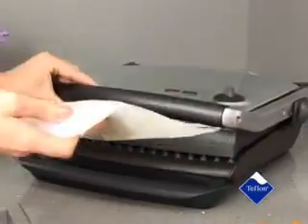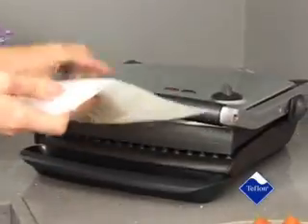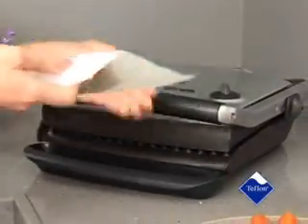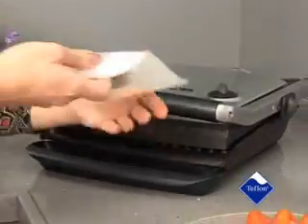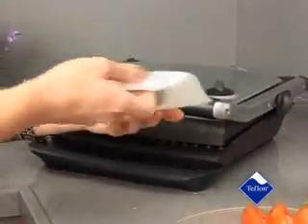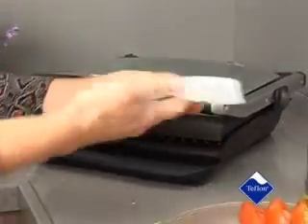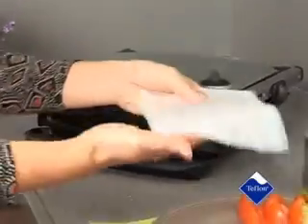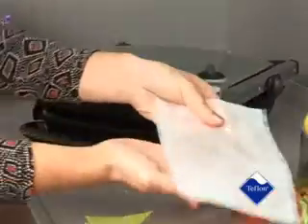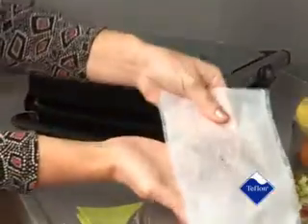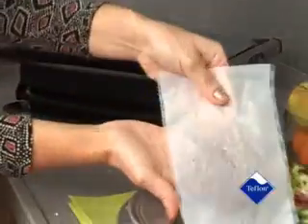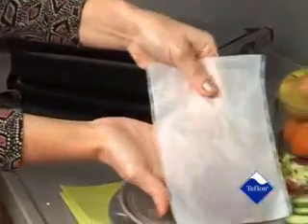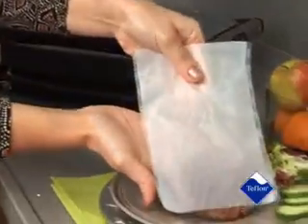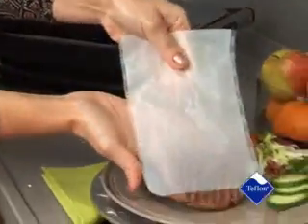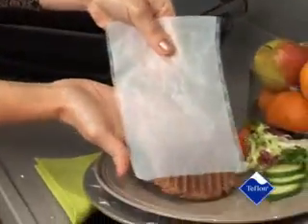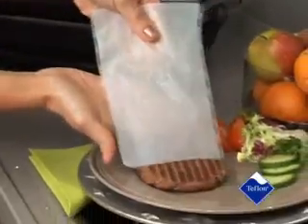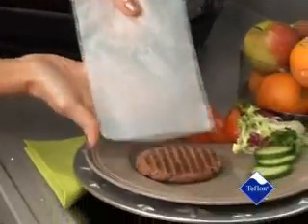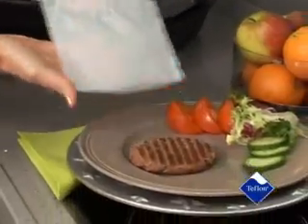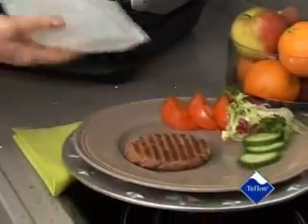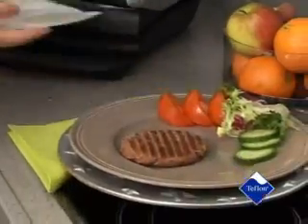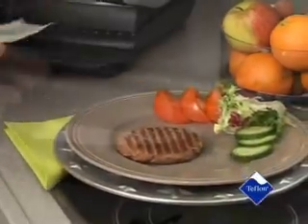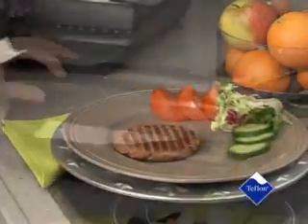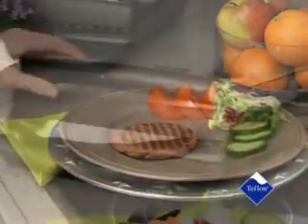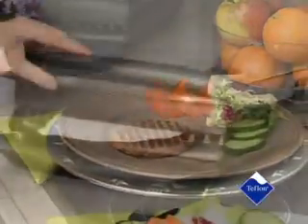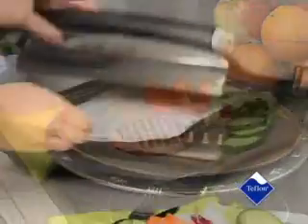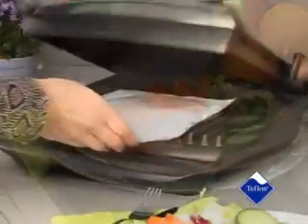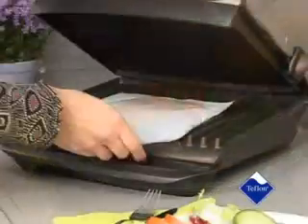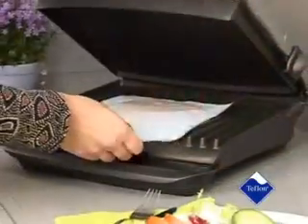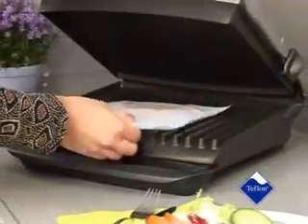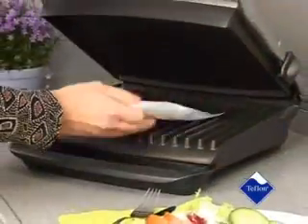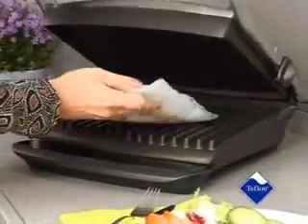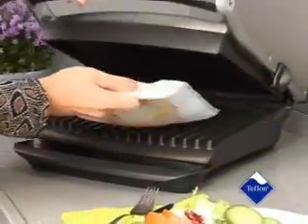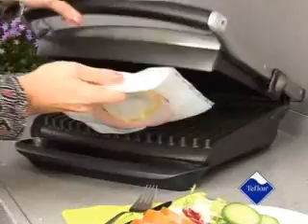No-stick cooking liner can be used to bake, fry, and grill in a pan, oven, or microwave.